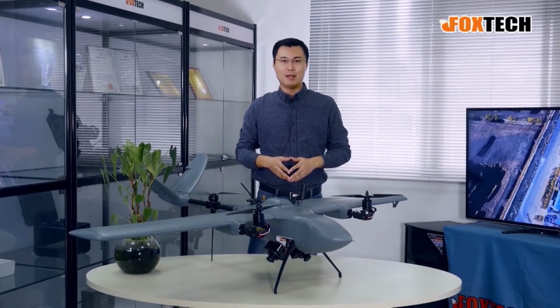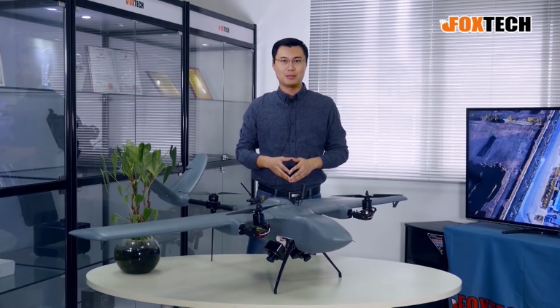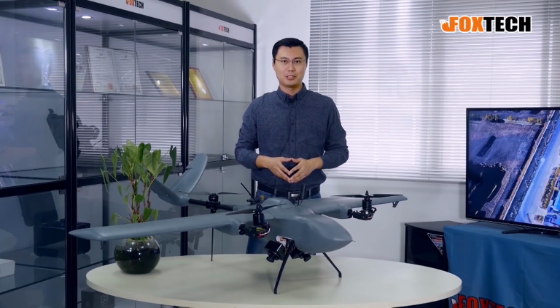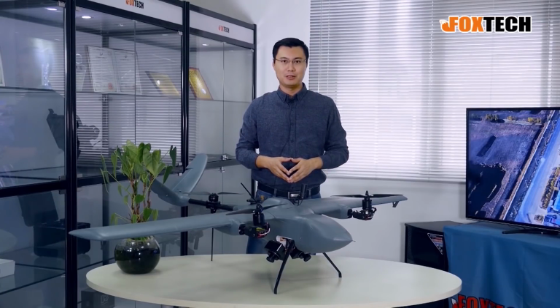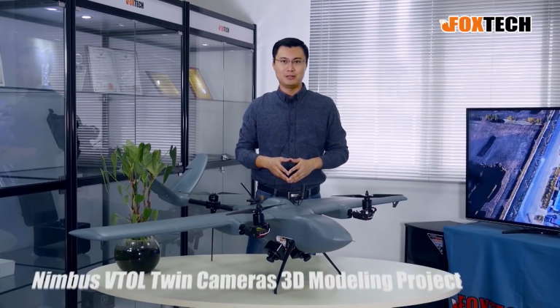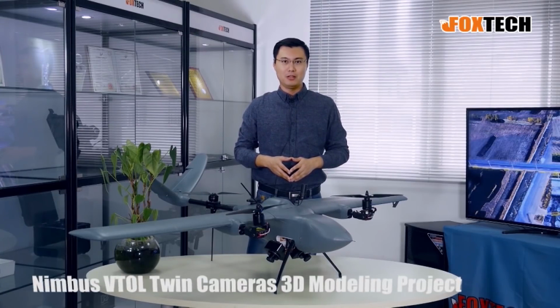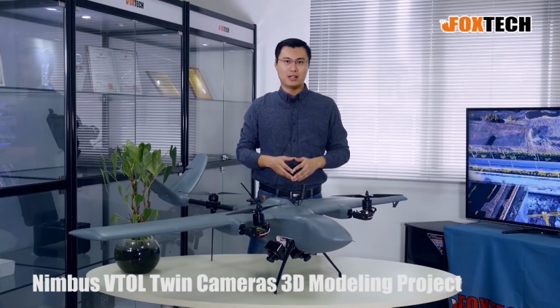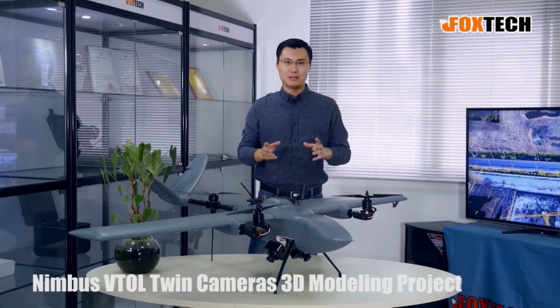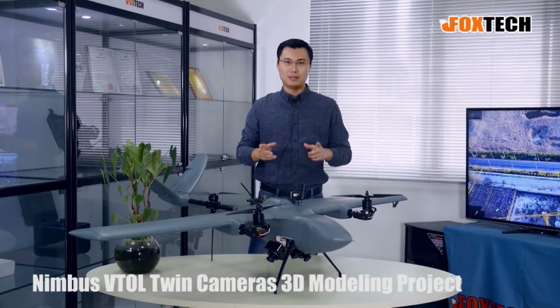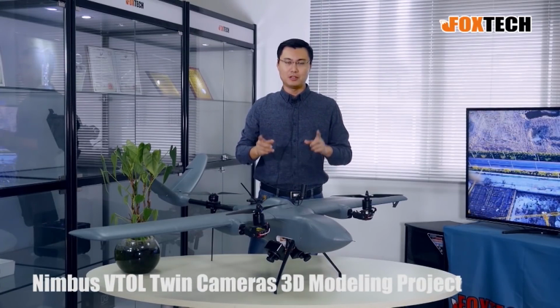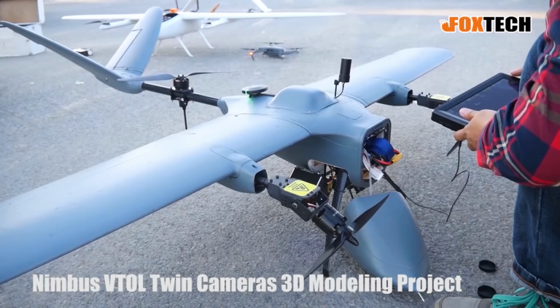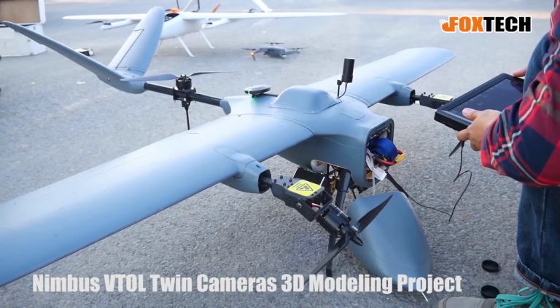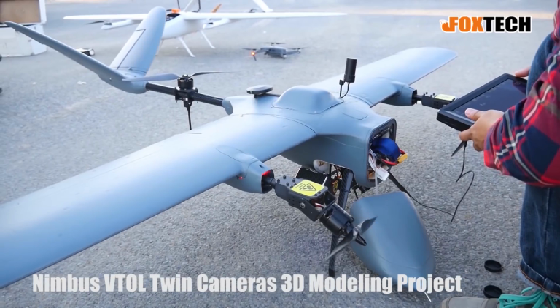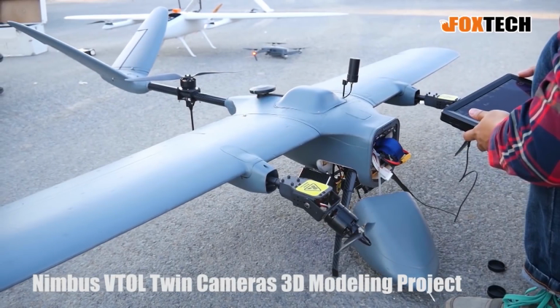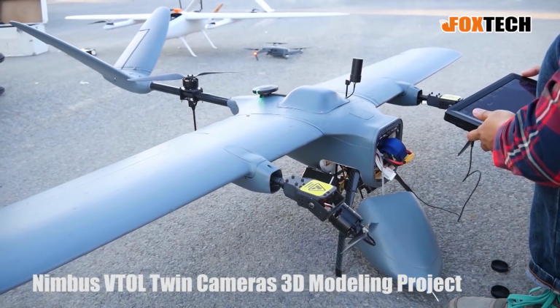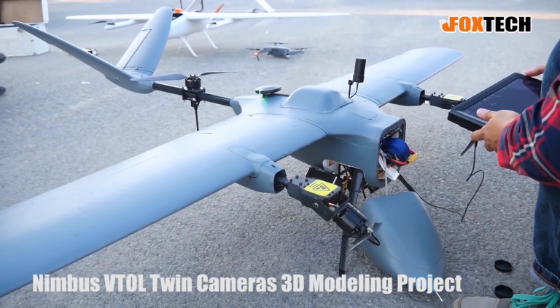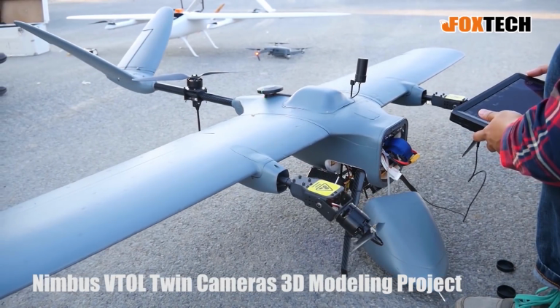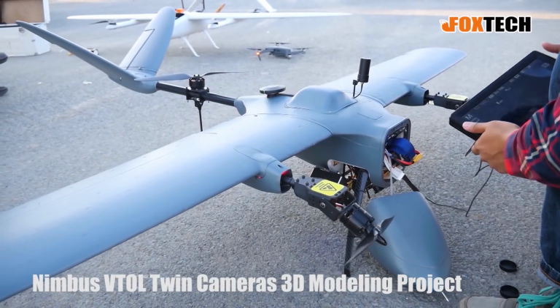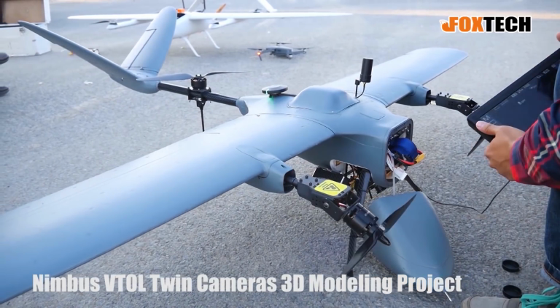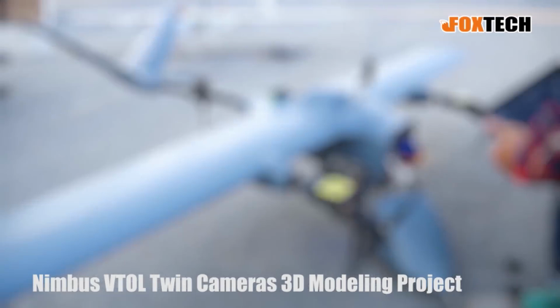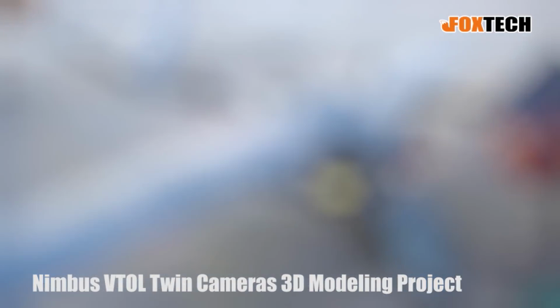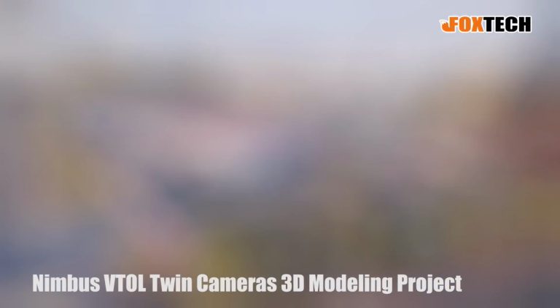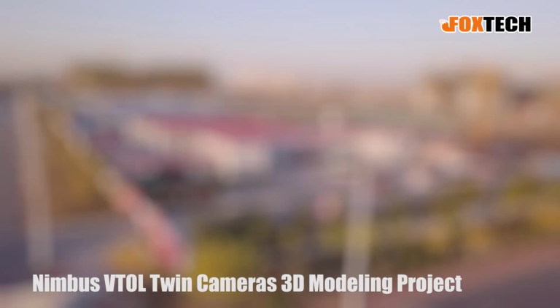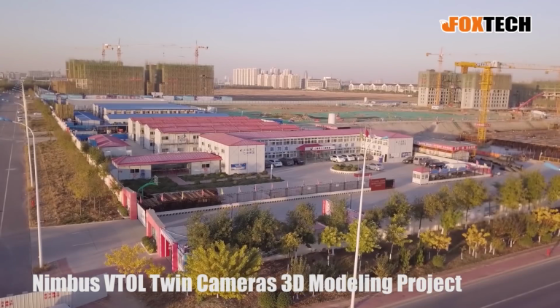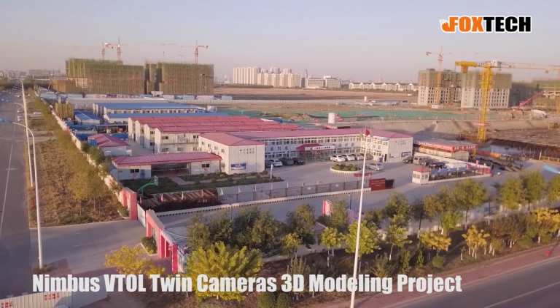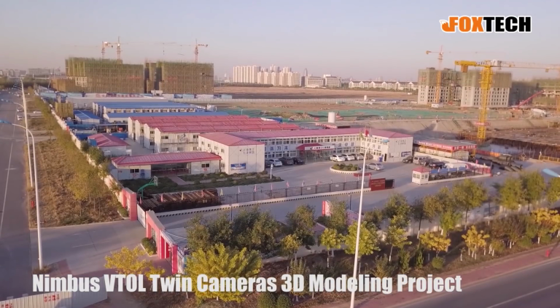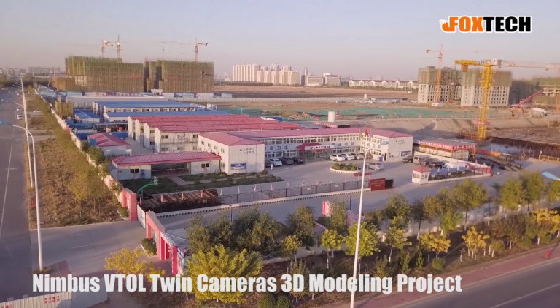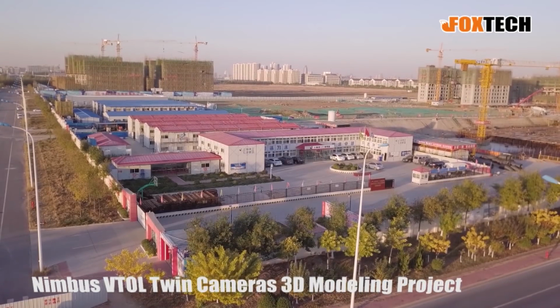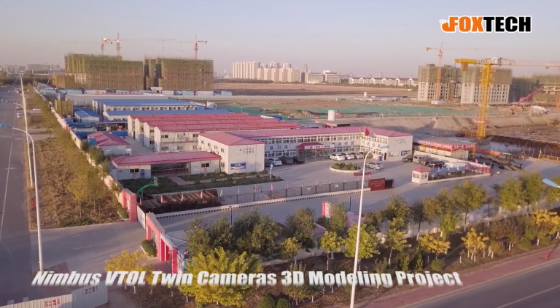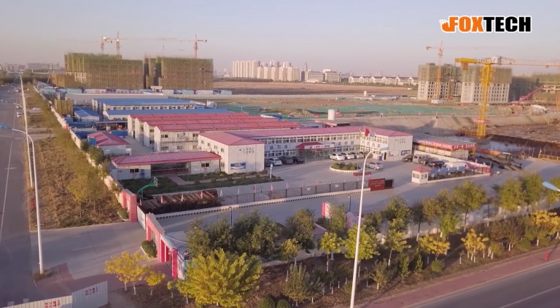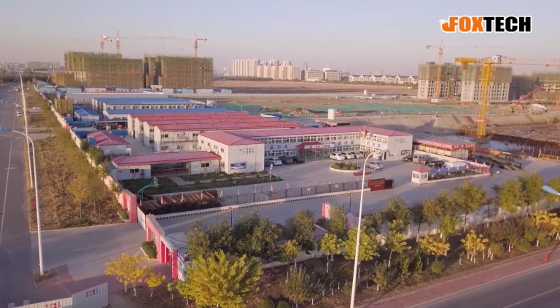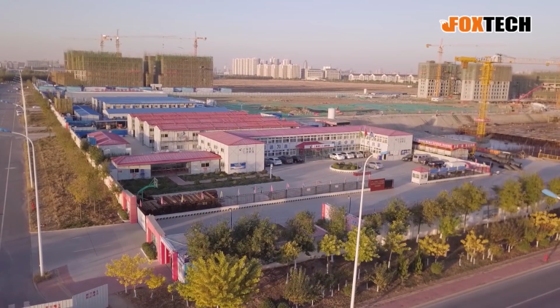I'm going to show you how we are going to use two cameras as oblique cameras and do the 3D modeling for buildings.